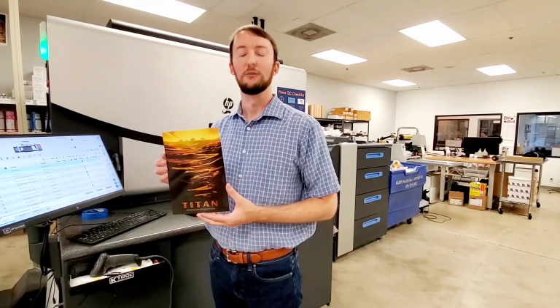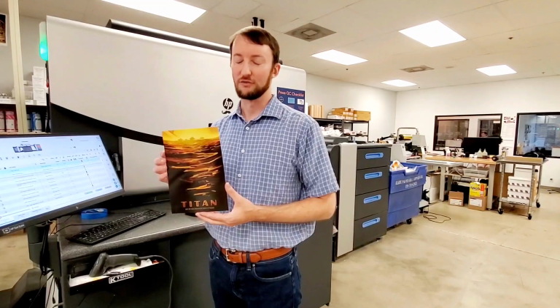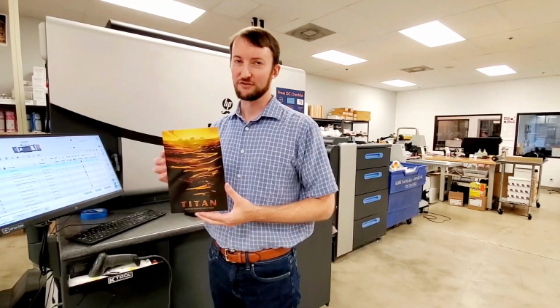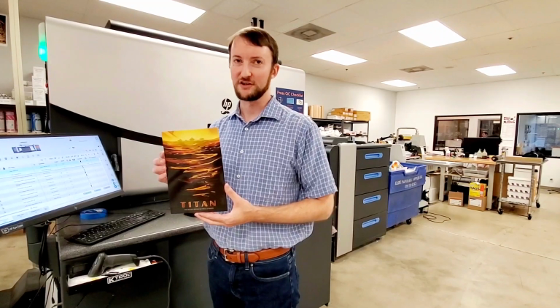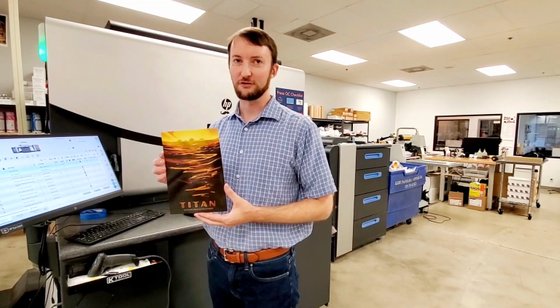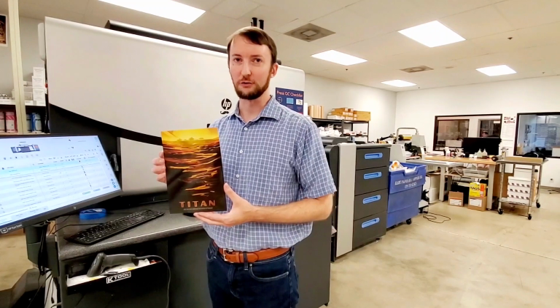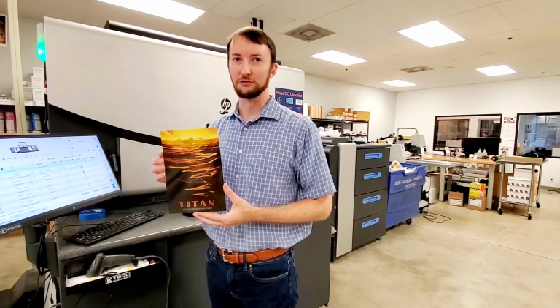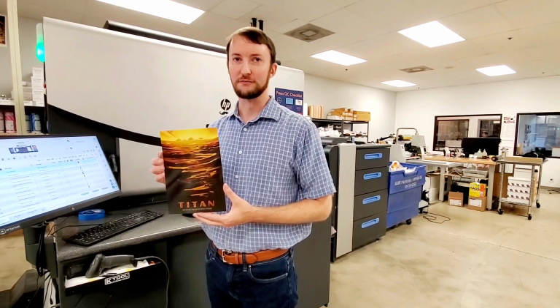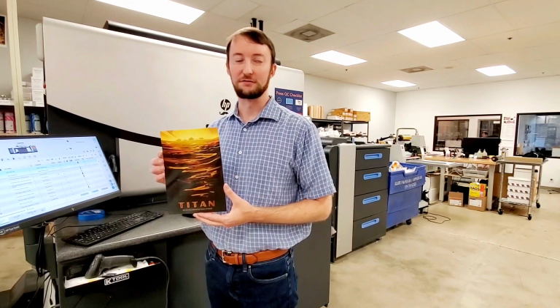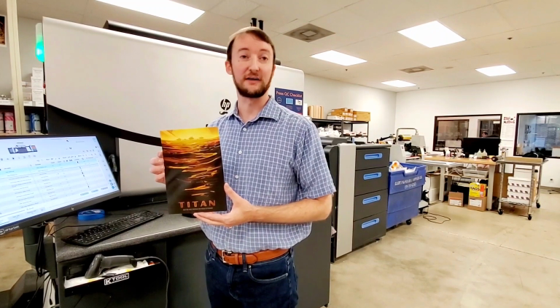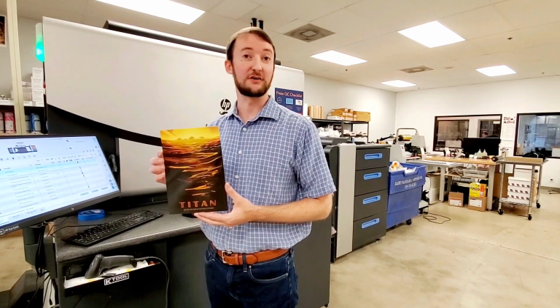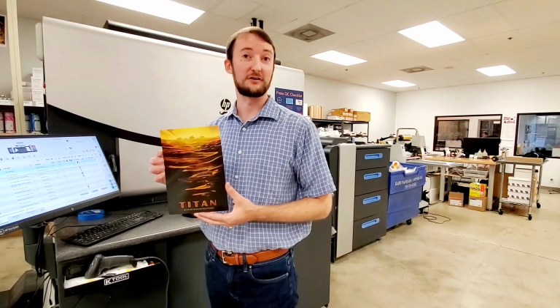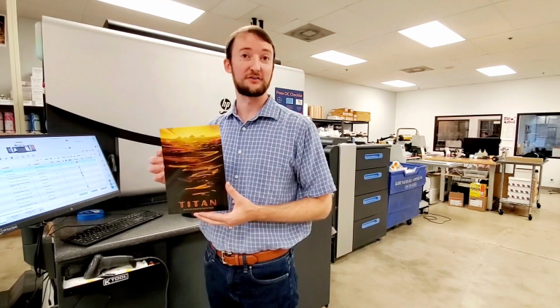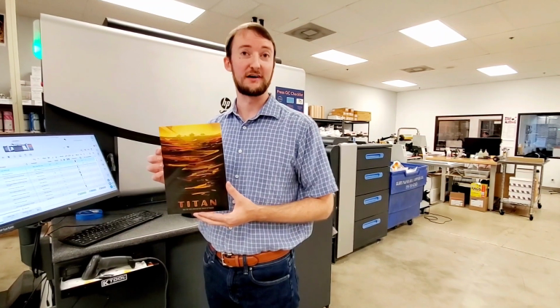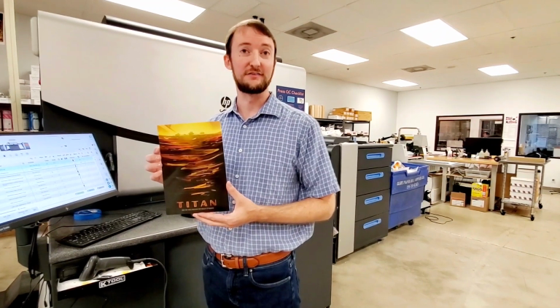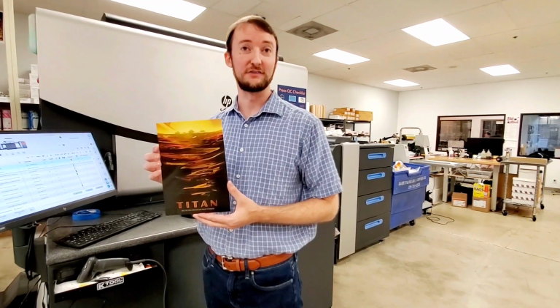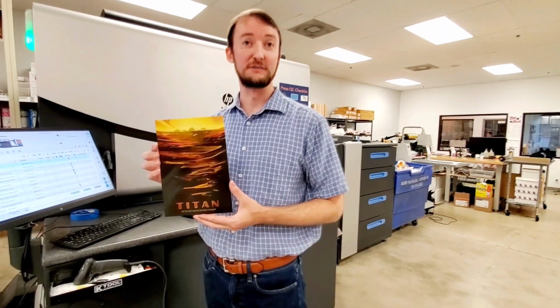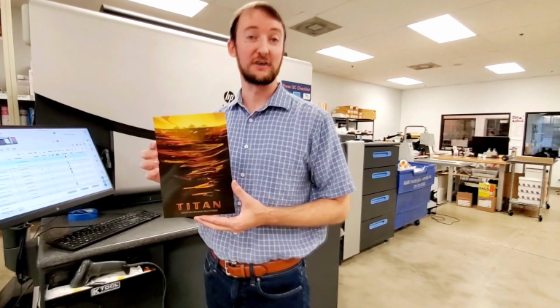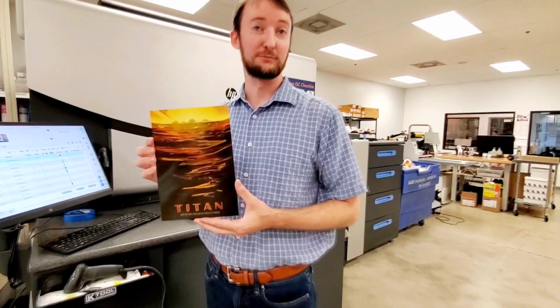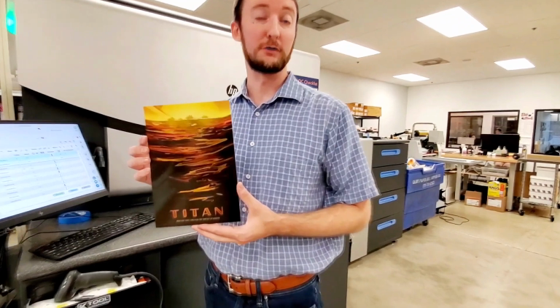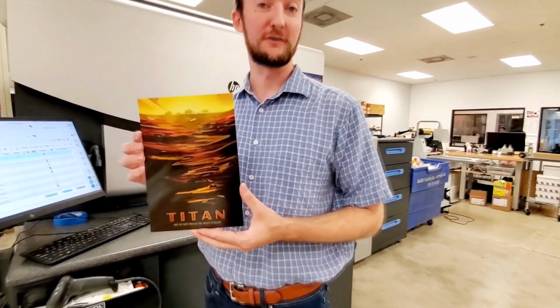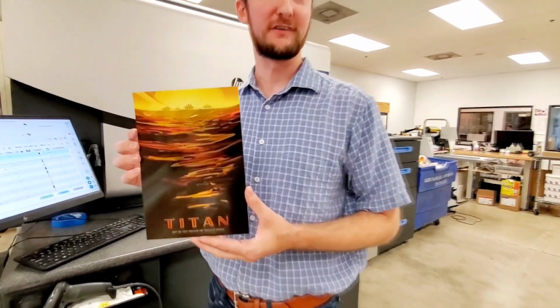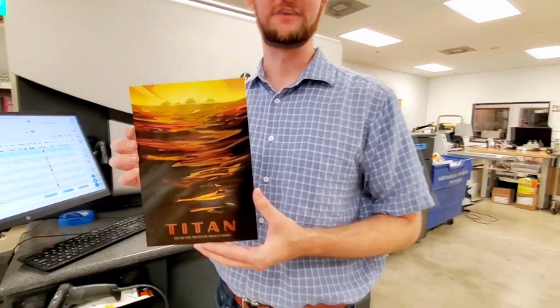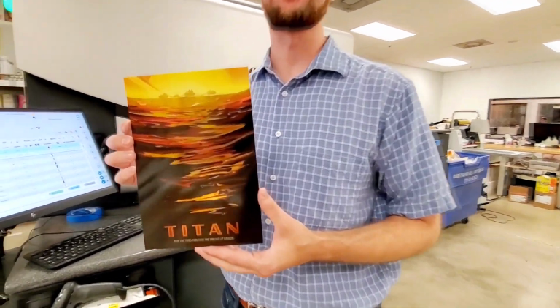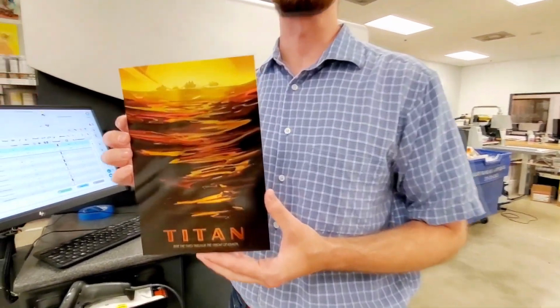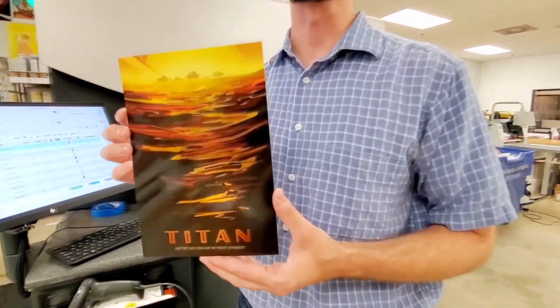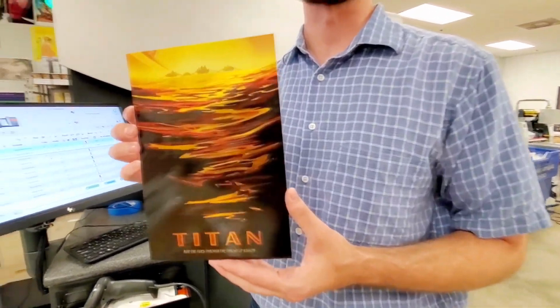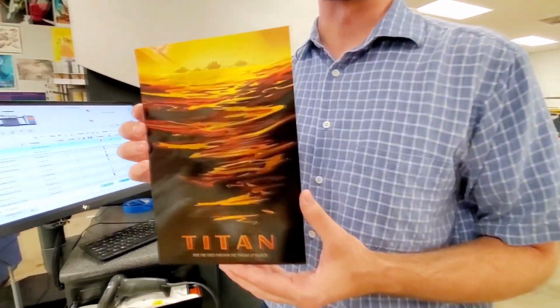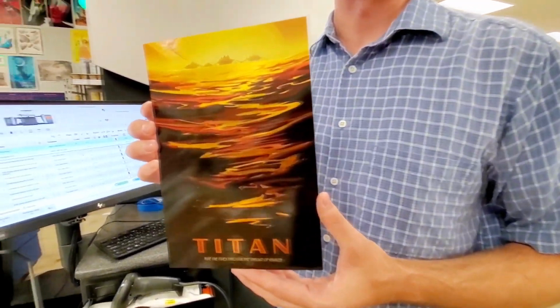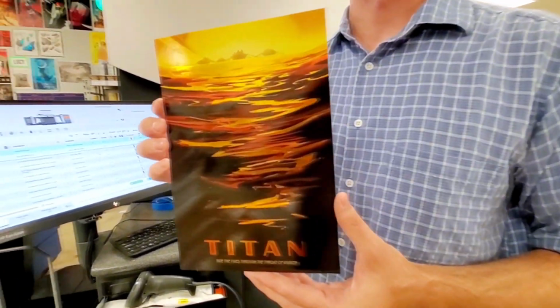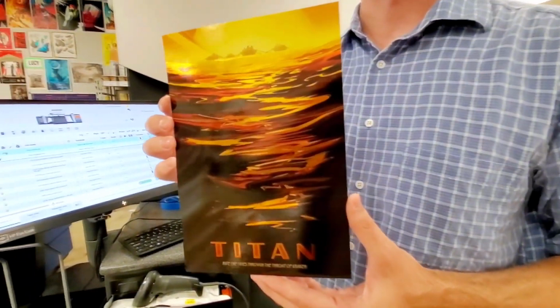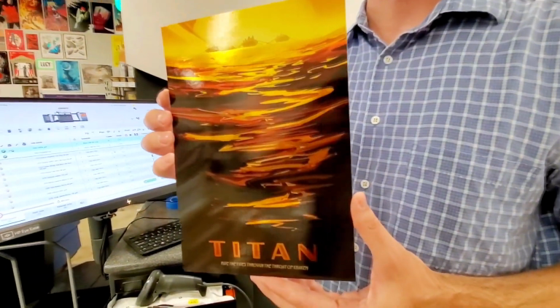Once the sheet is cooled, everything is cut to size, leaving us a perfect and extremely shiny piece of art.